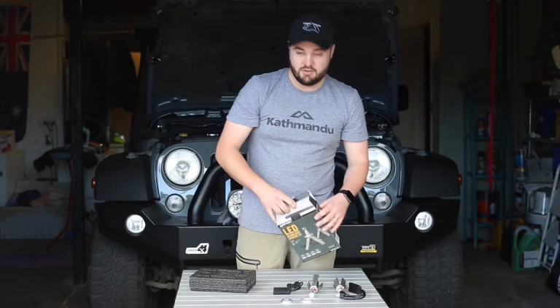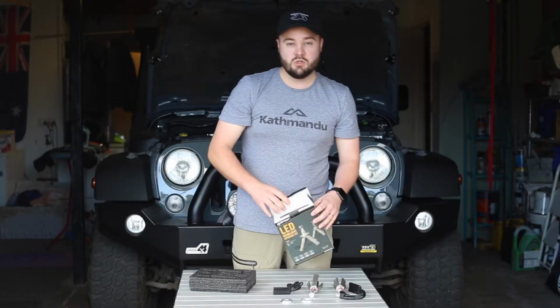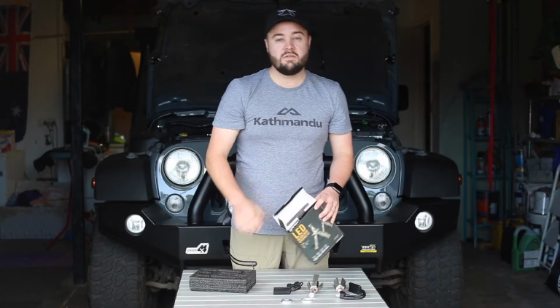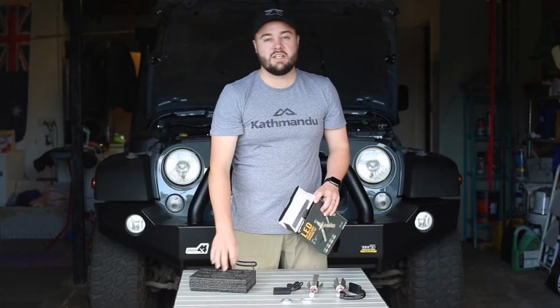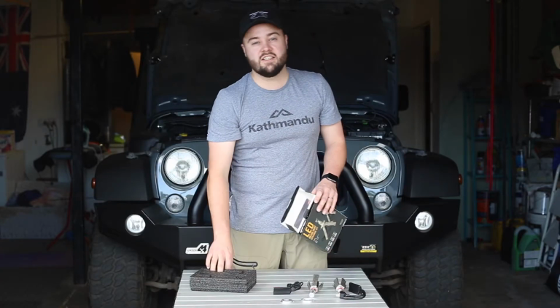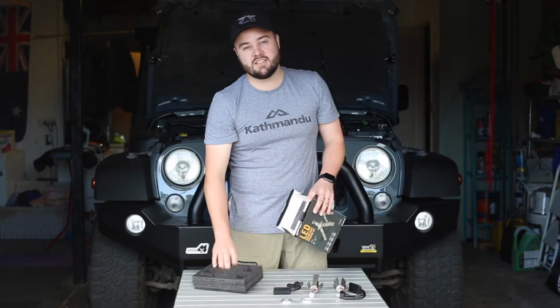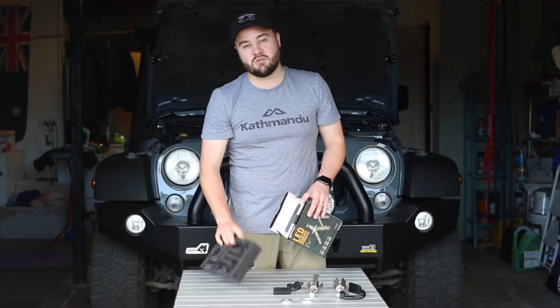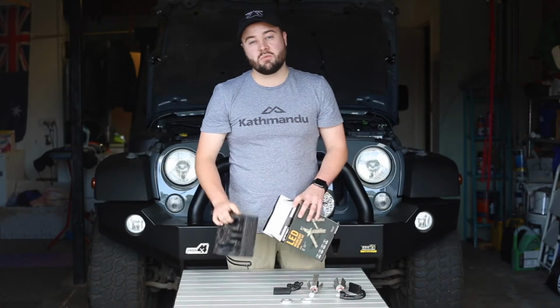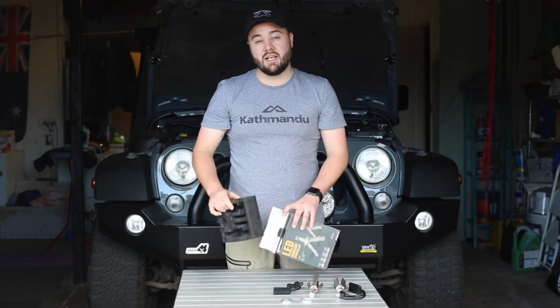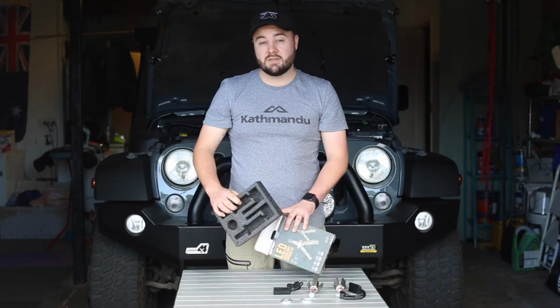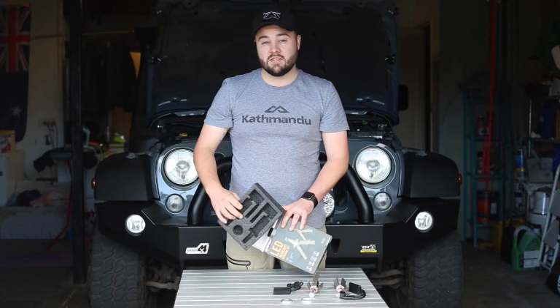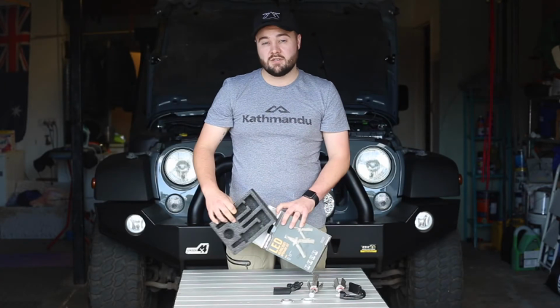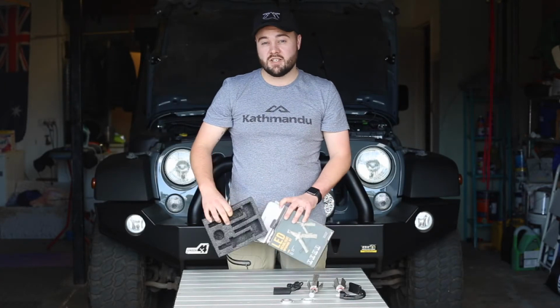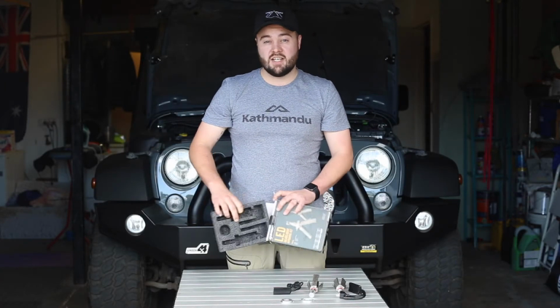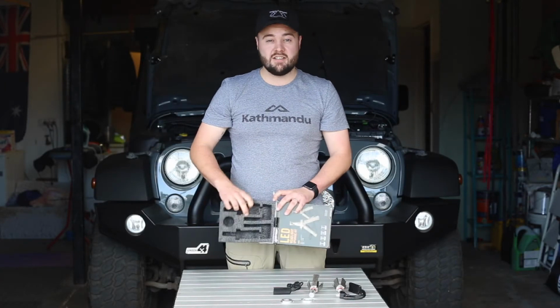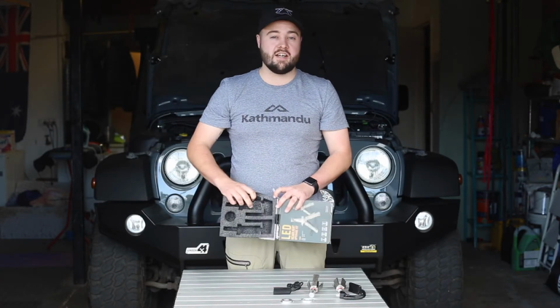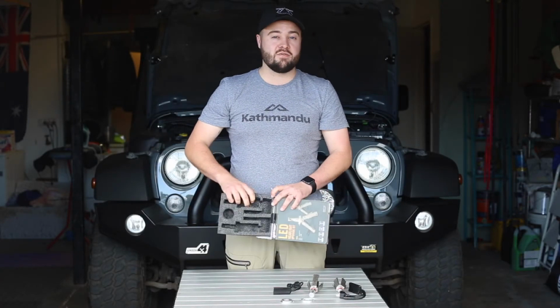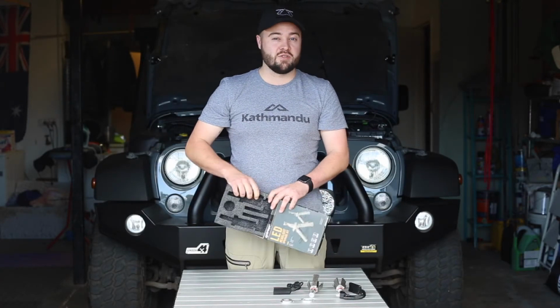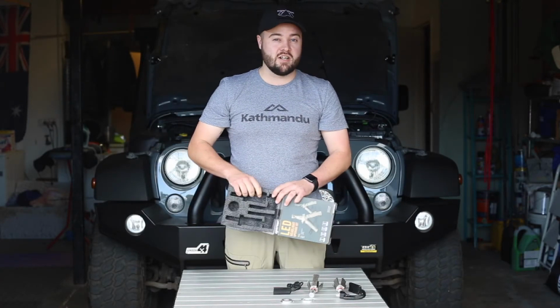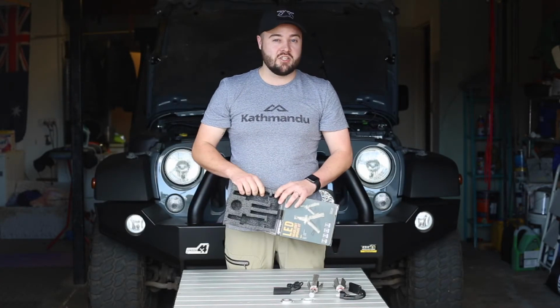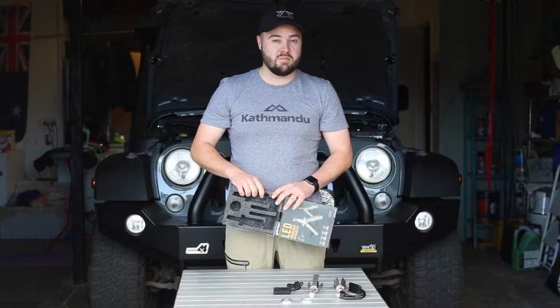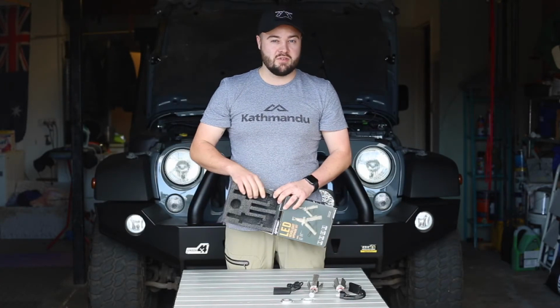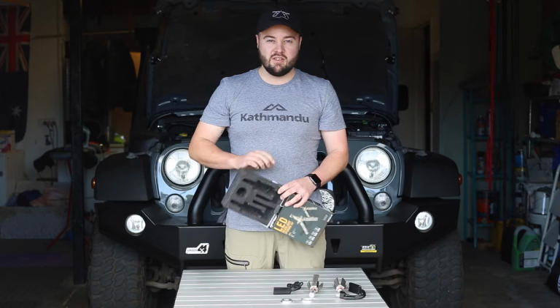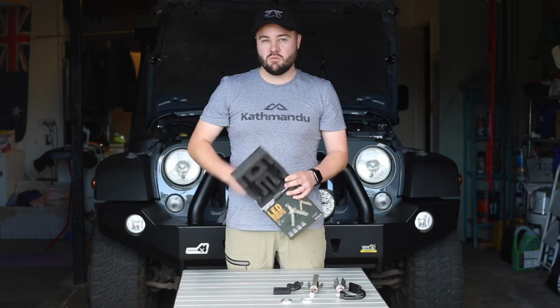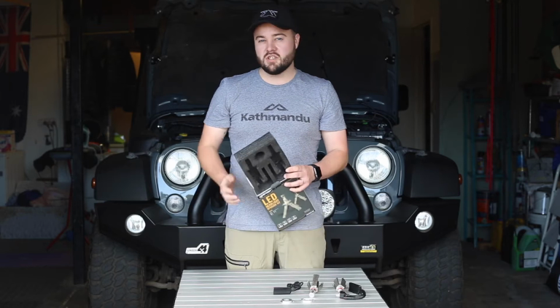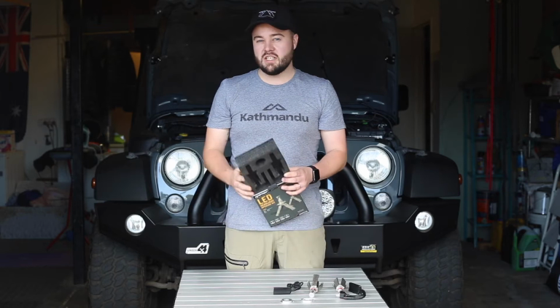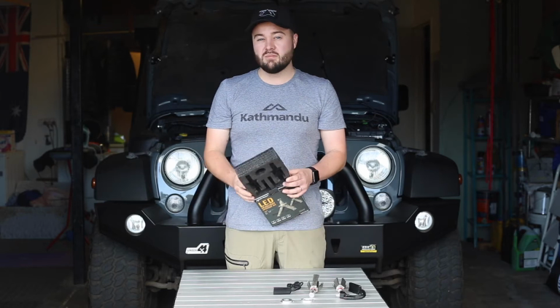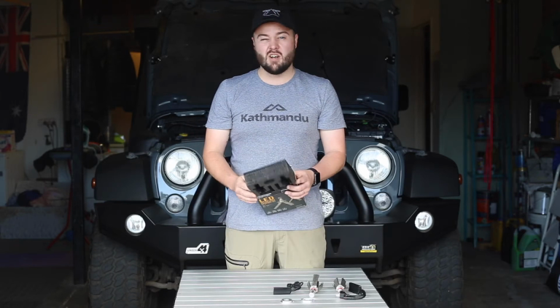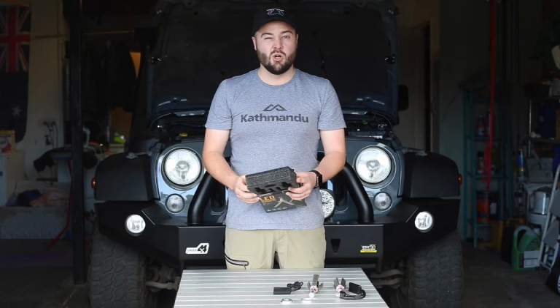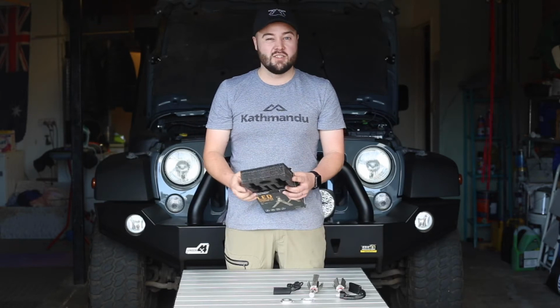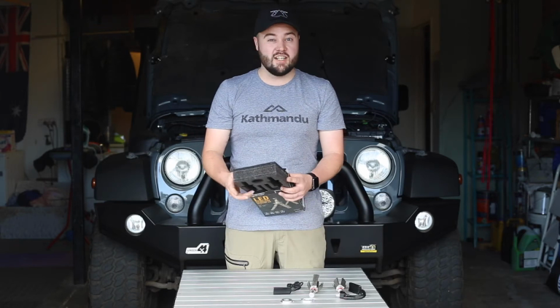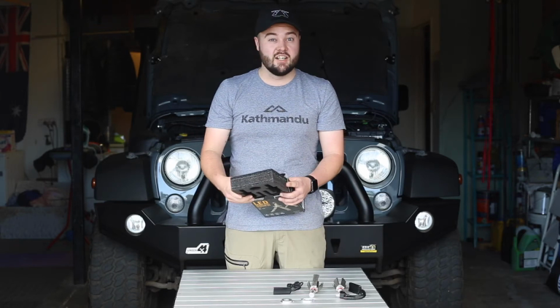We'll be fitting this as a replacement to our standard H4s in our Jeep, which are dim, old and yellow.